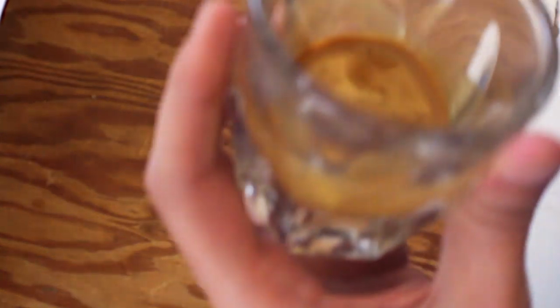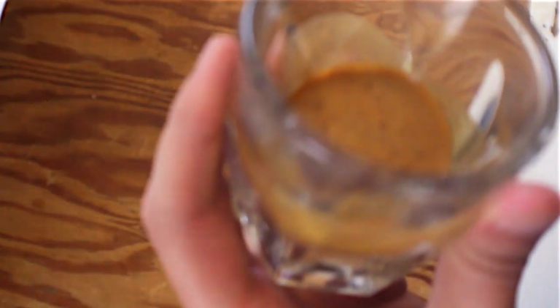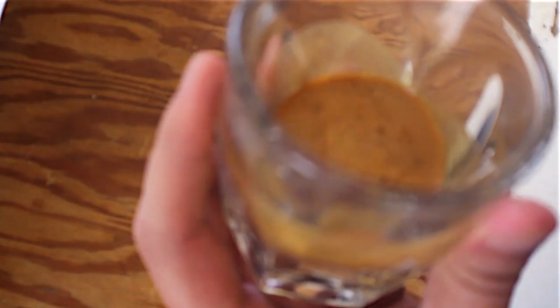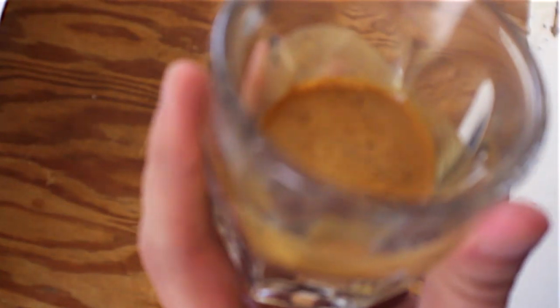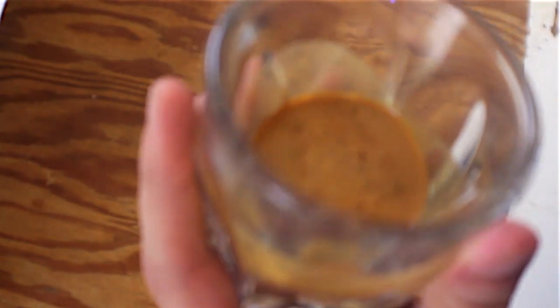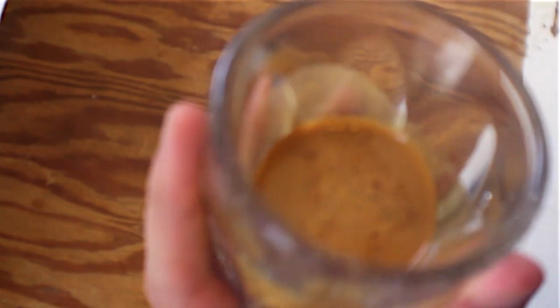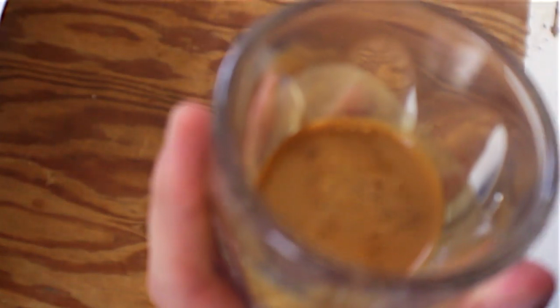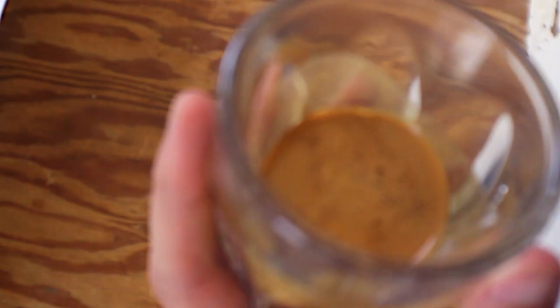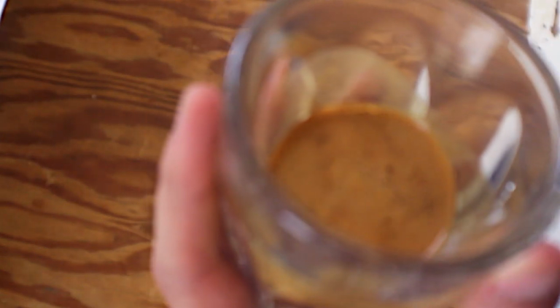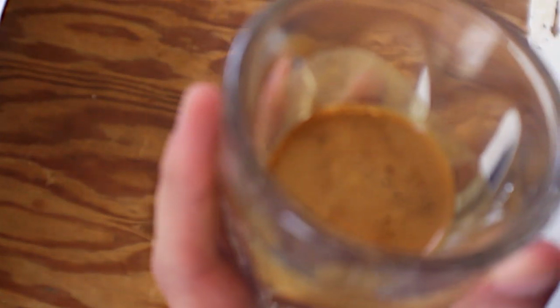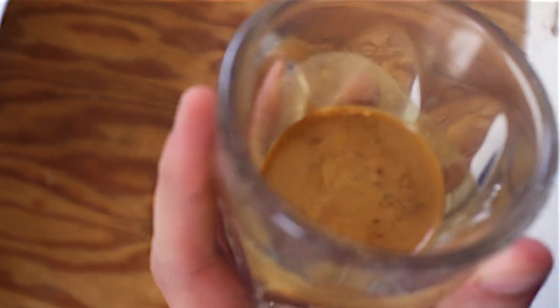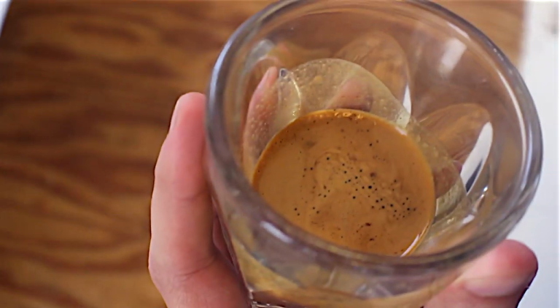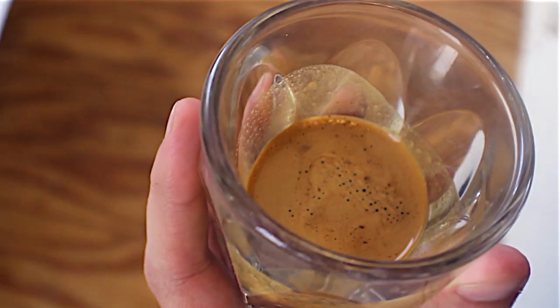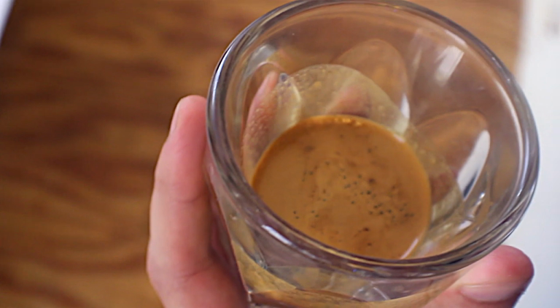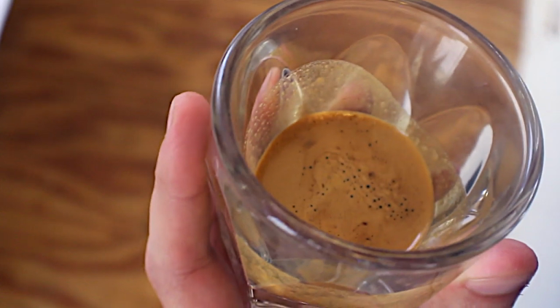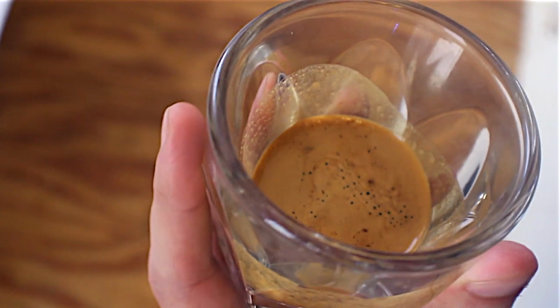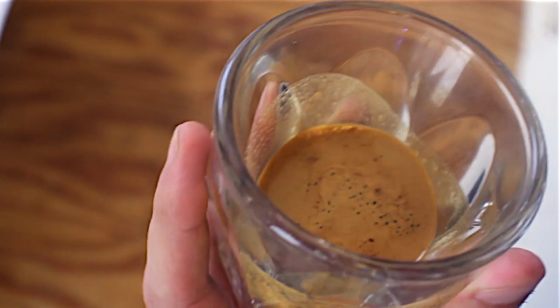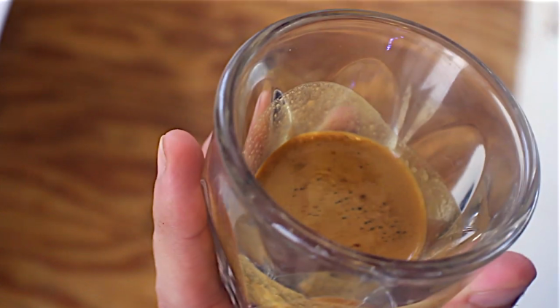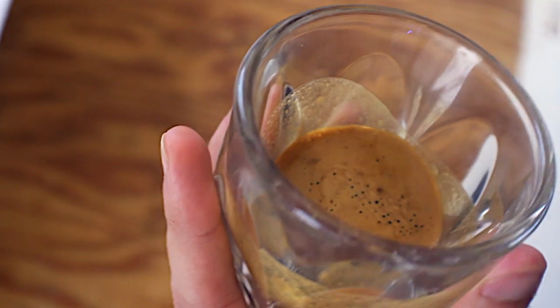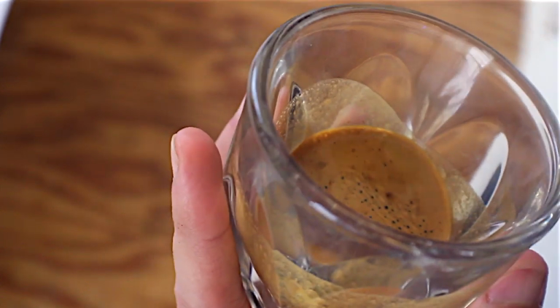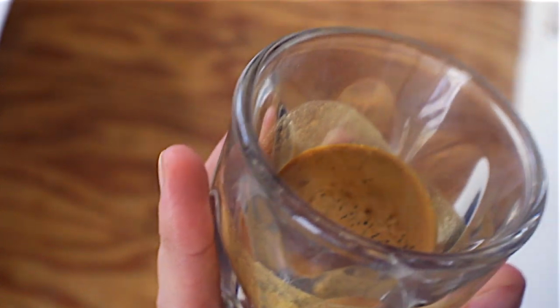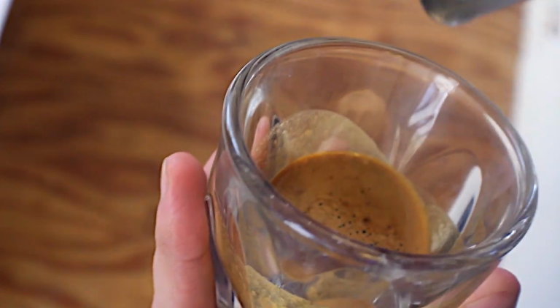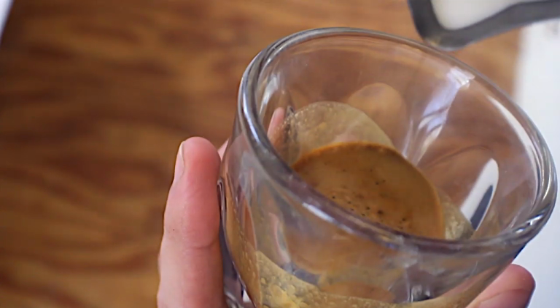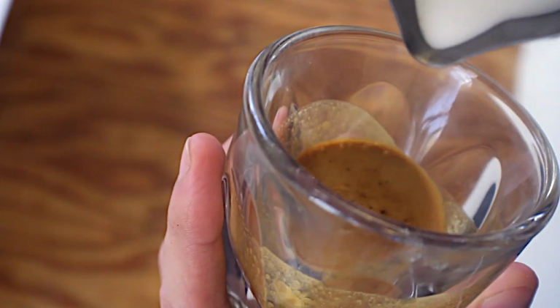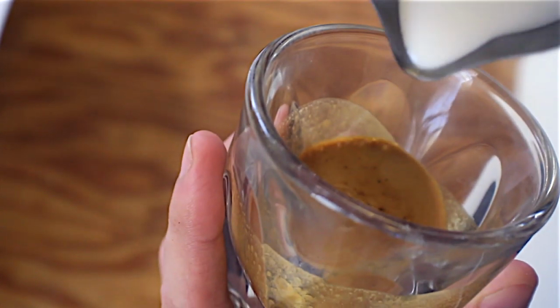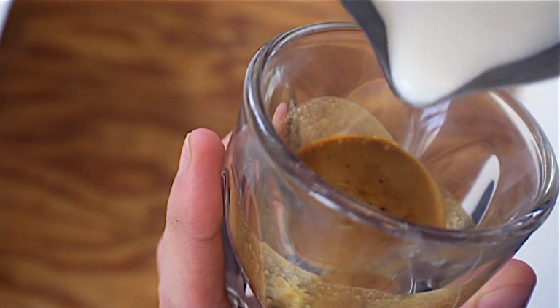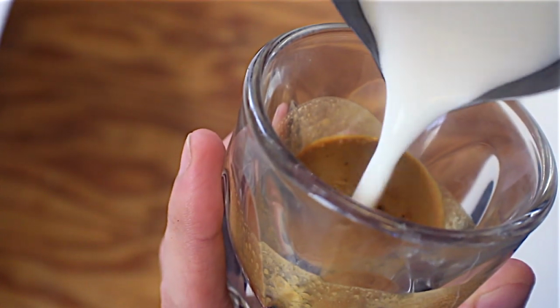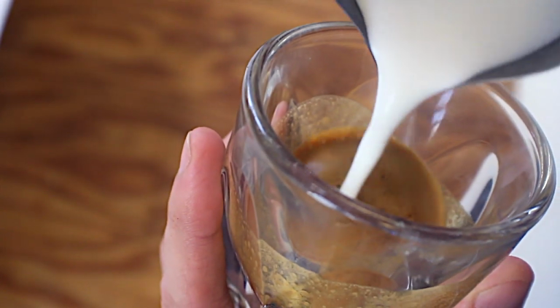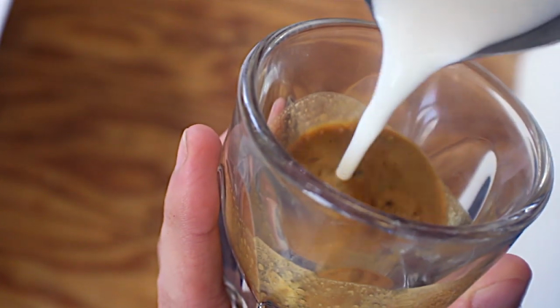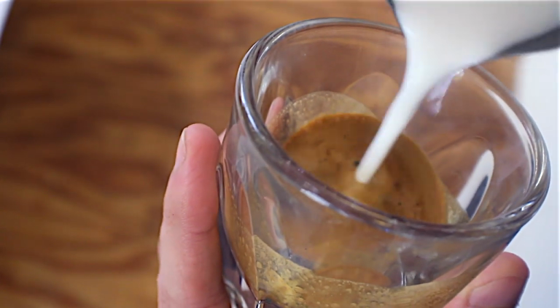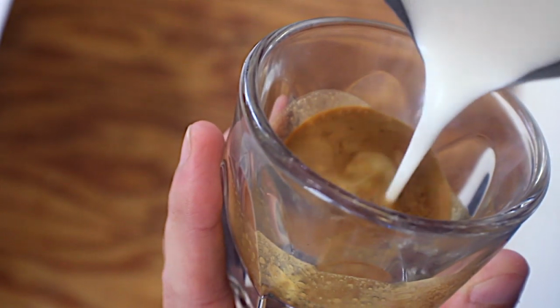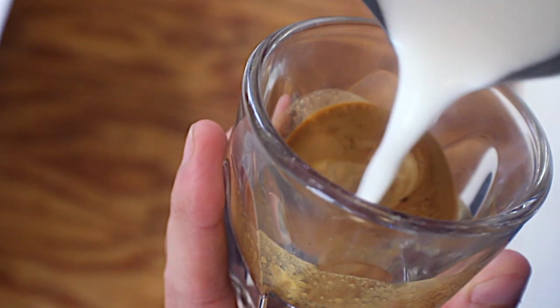Now let's pour some art. Obviously you're going to have less room, so you want to do a smaller base and you're going to want to get your art done relatively quickly, pouring at a slightly slower rate.